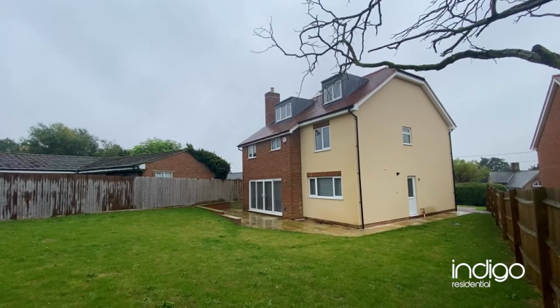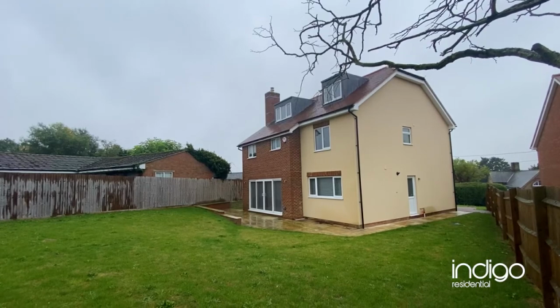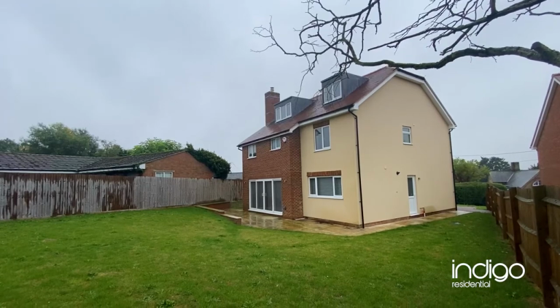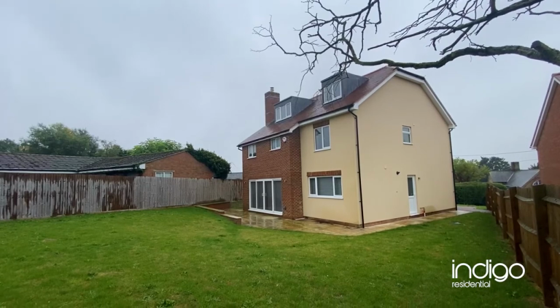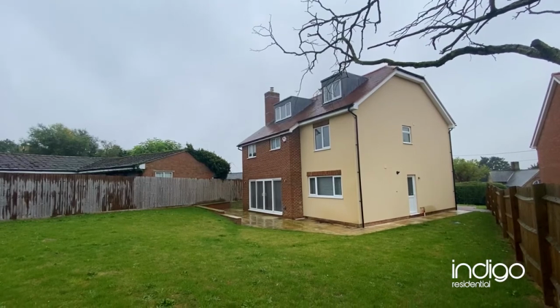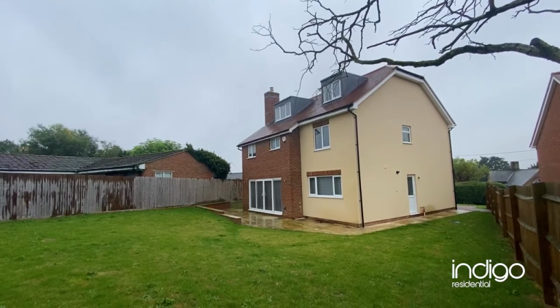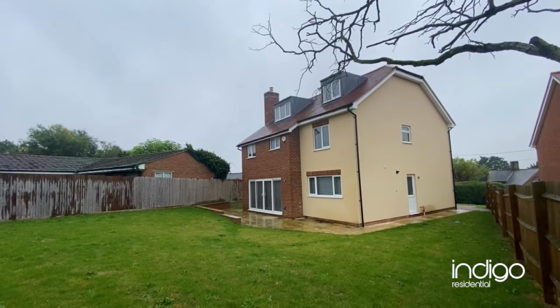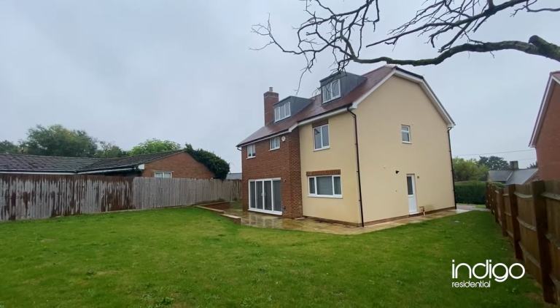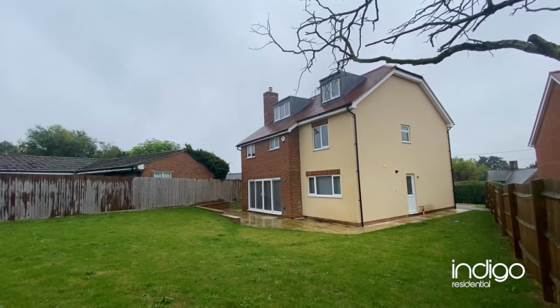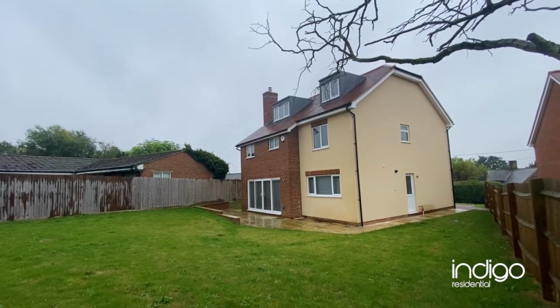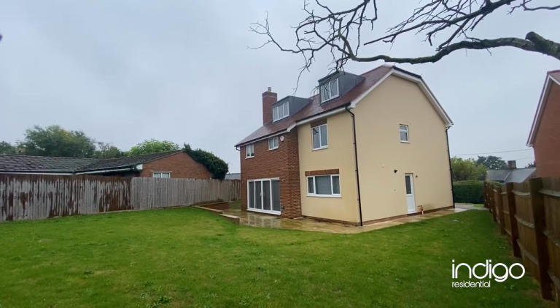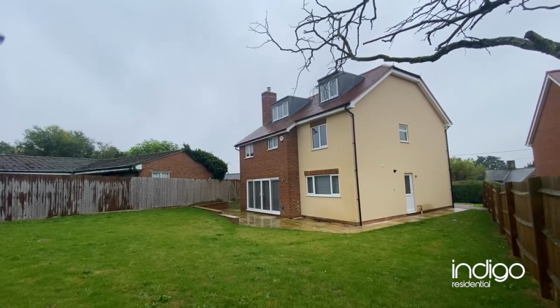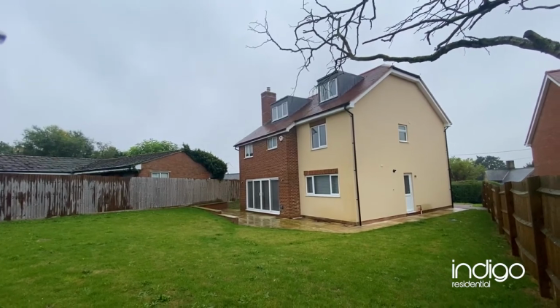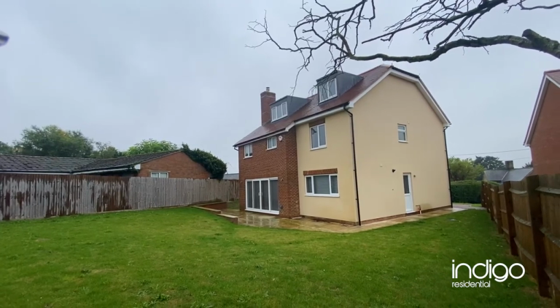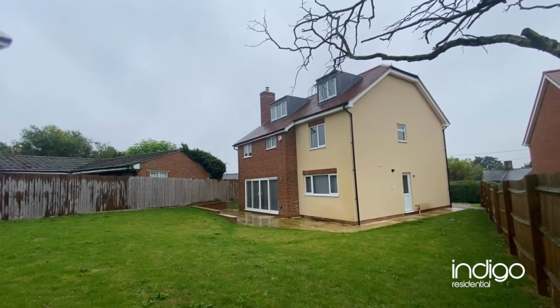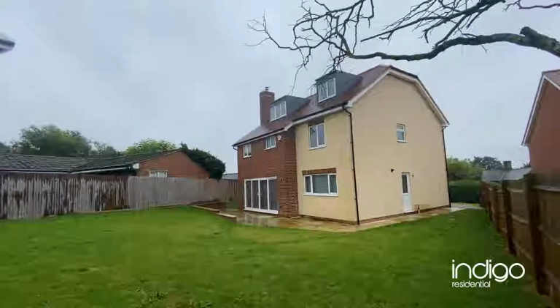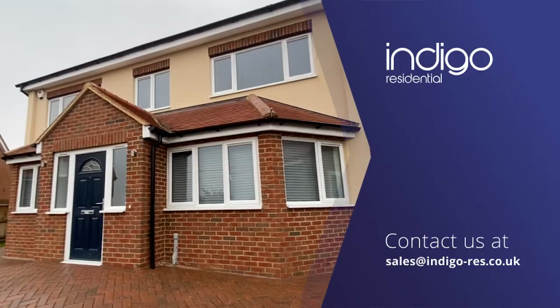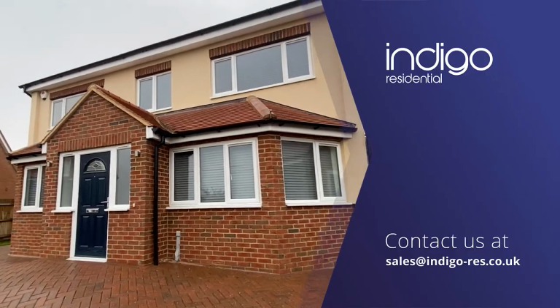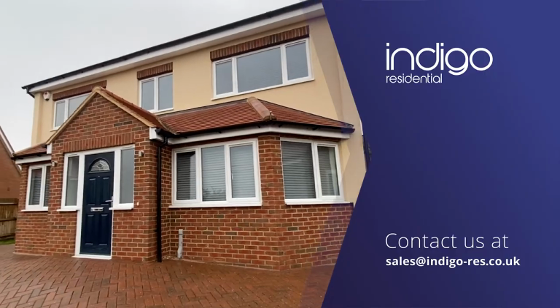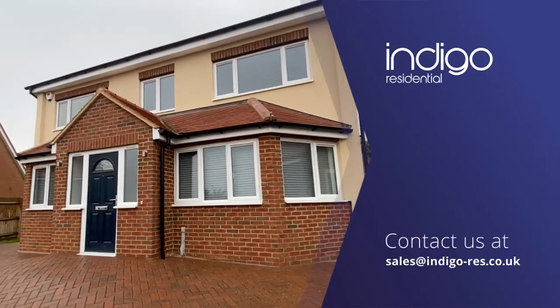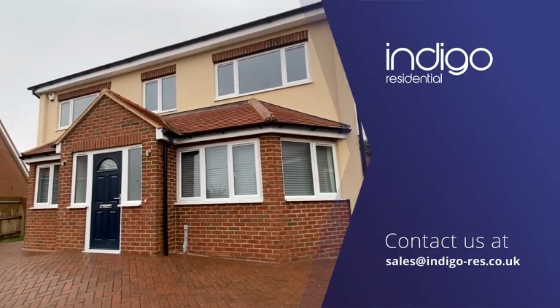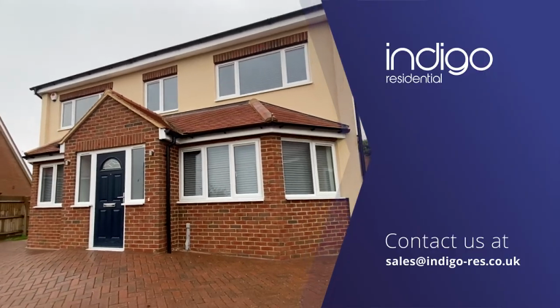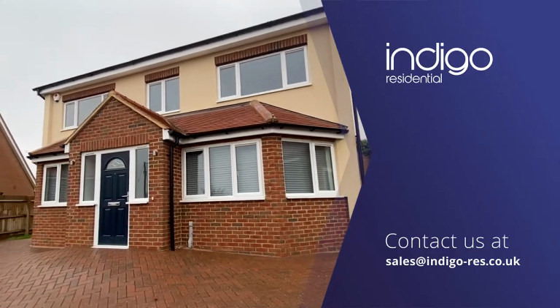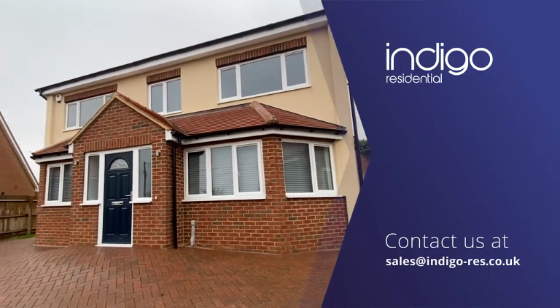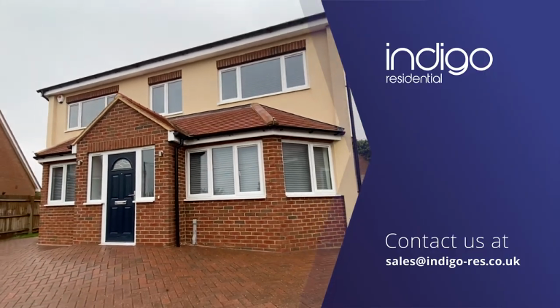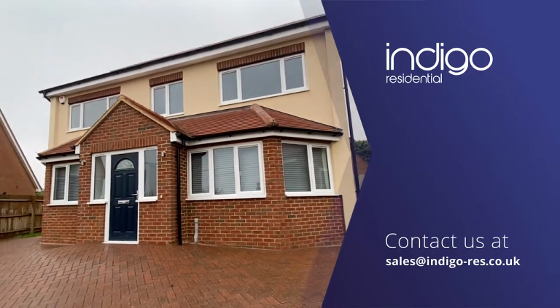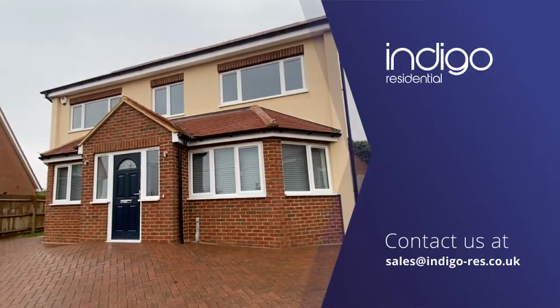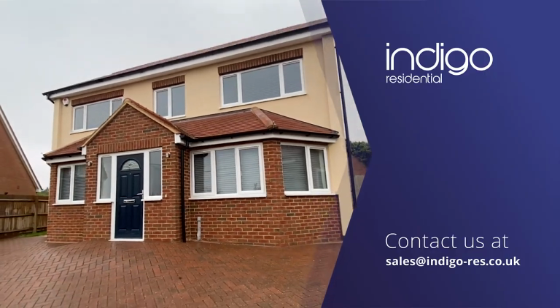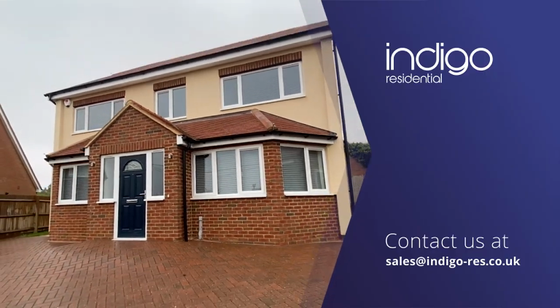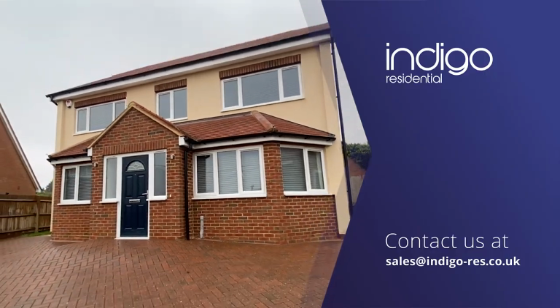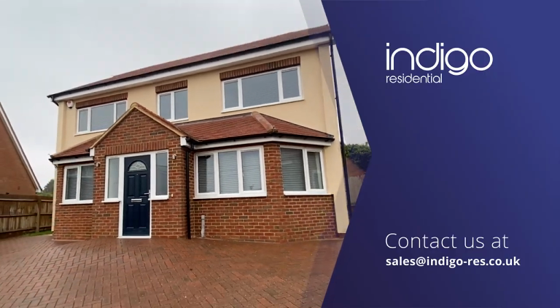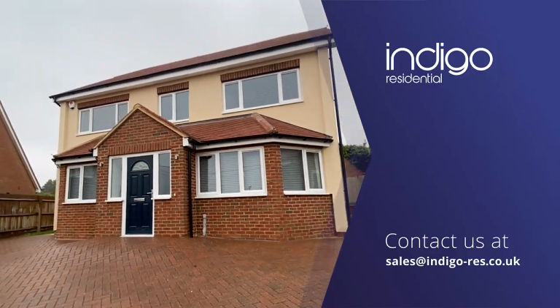Indigo Residential highly recommends this six double bedroom detached family home.